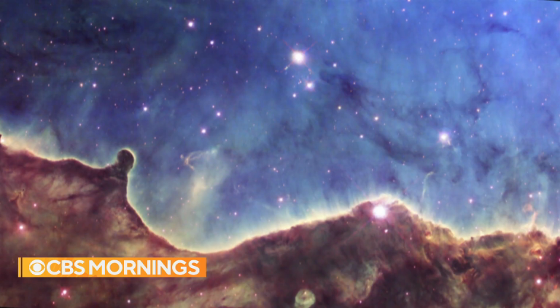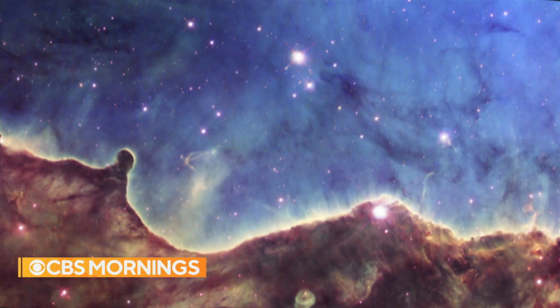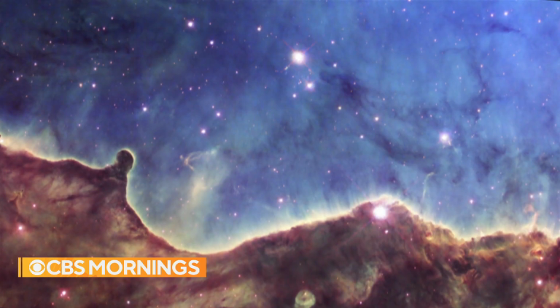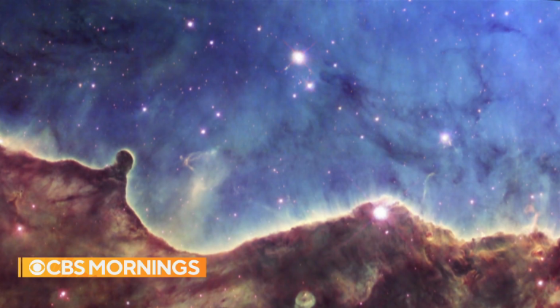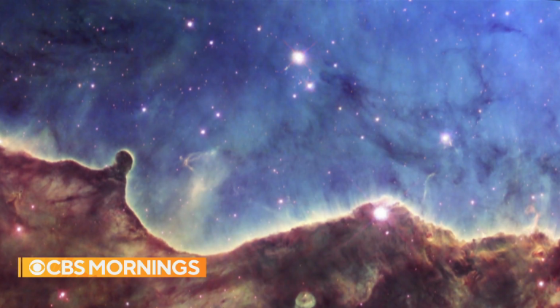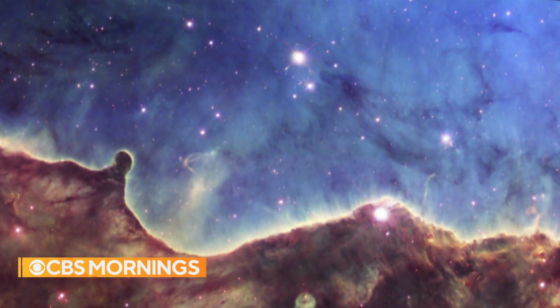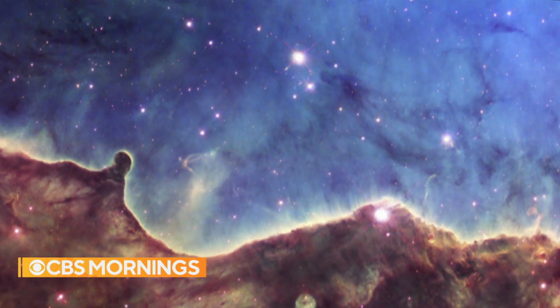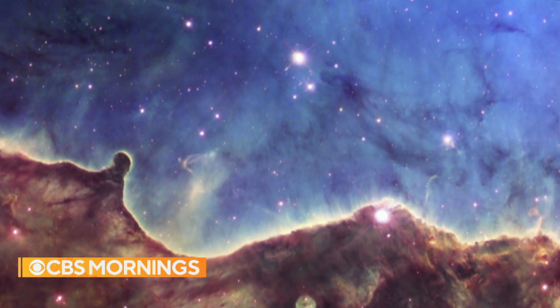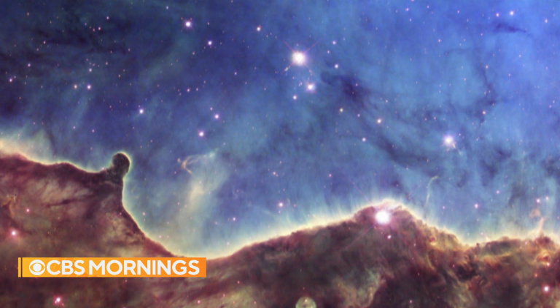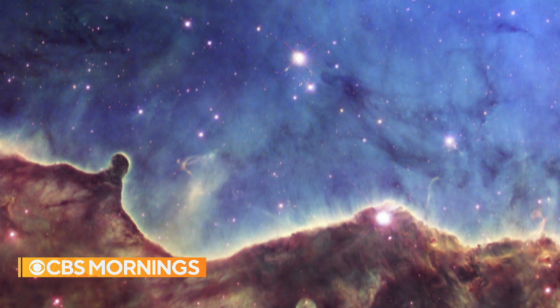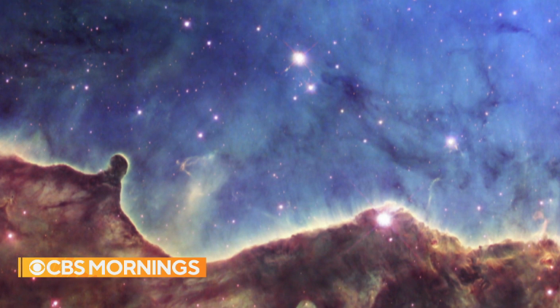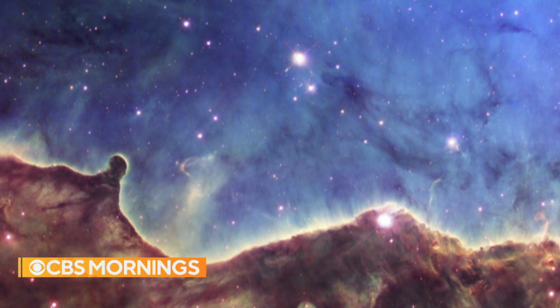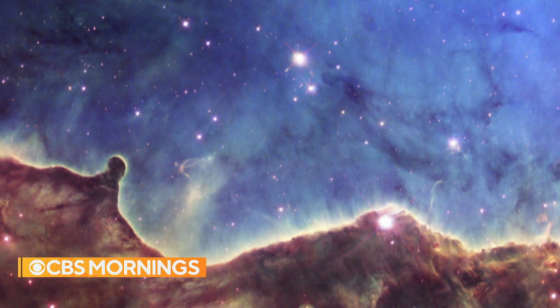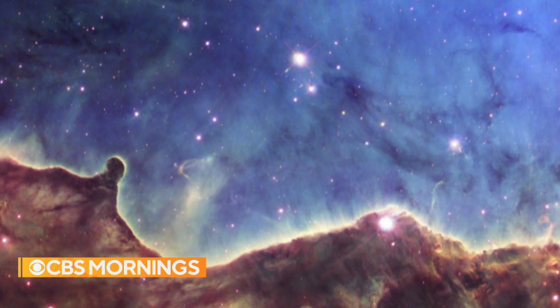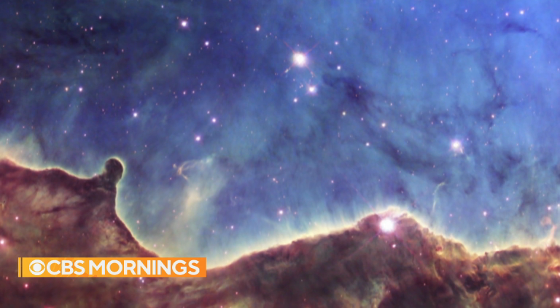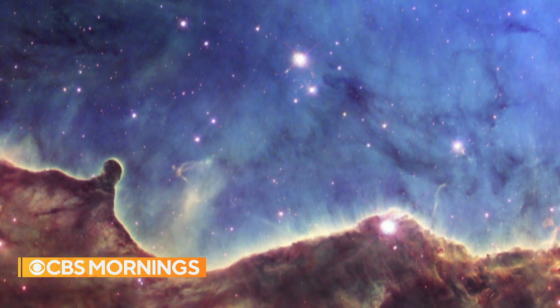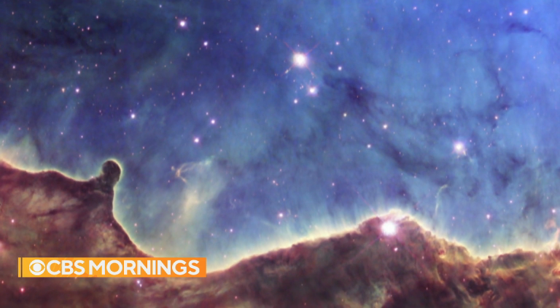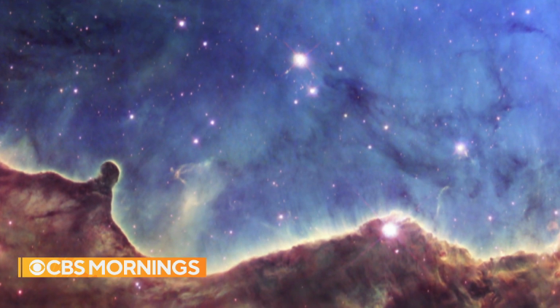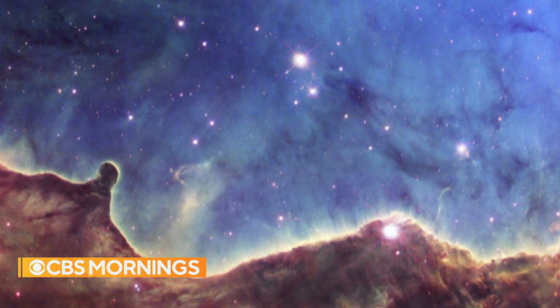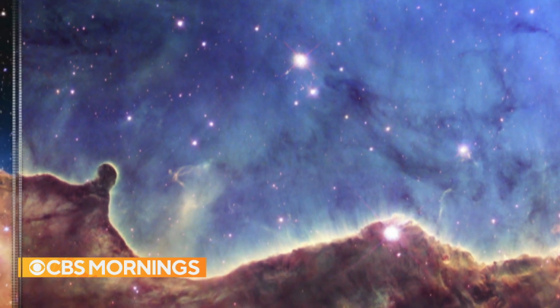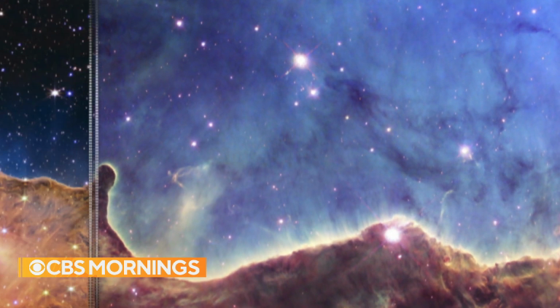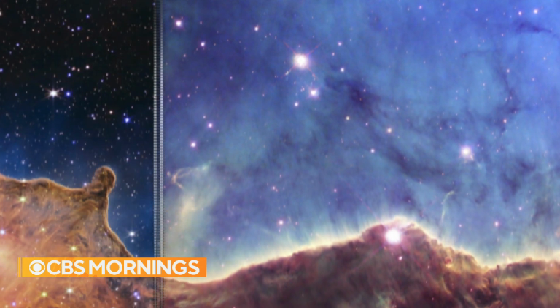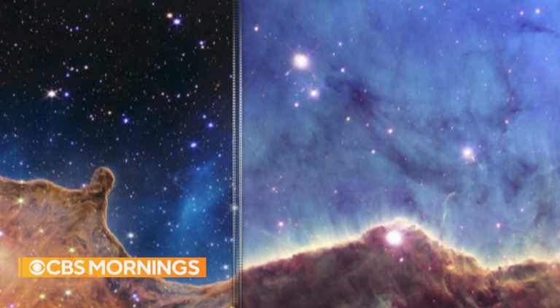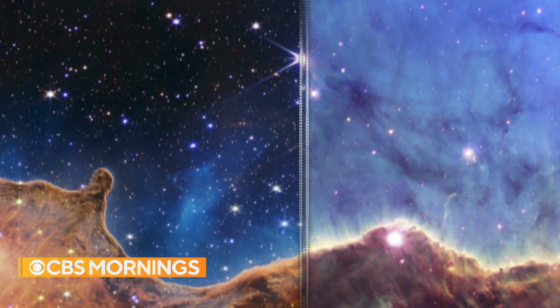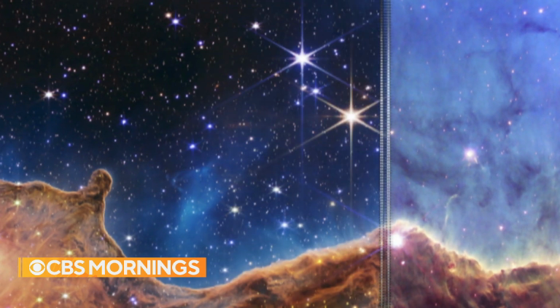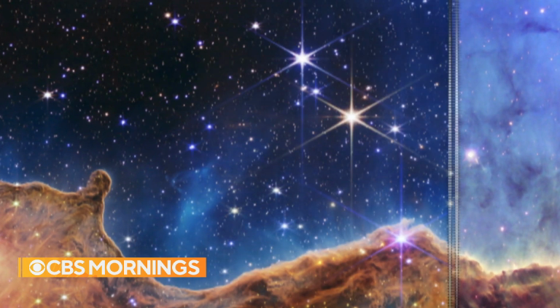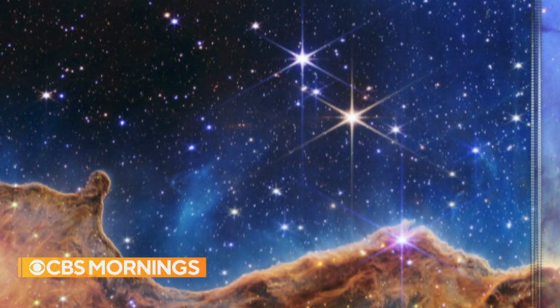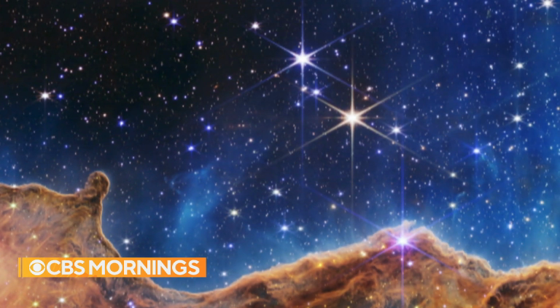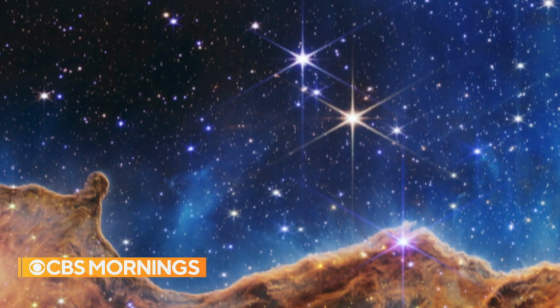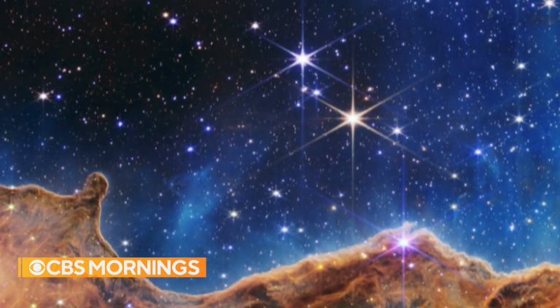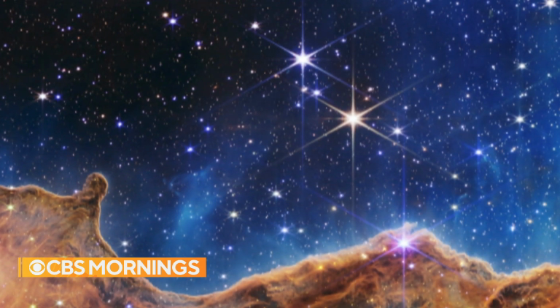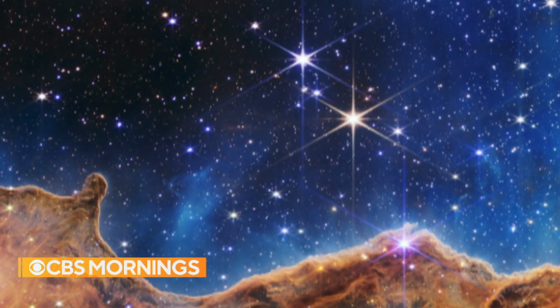Compare: here's Hubble's image of the Carina Nebula, and one more look at Webb's.